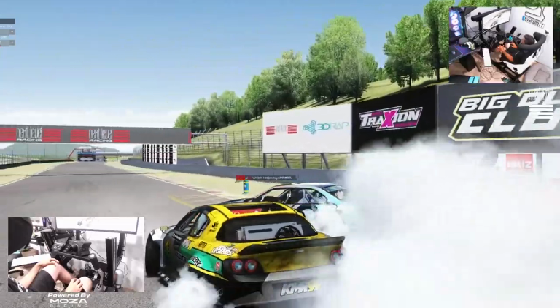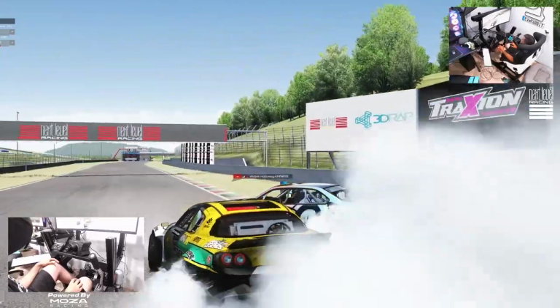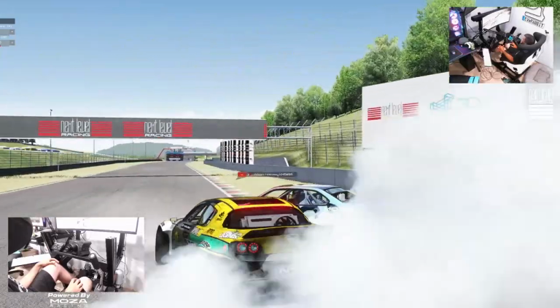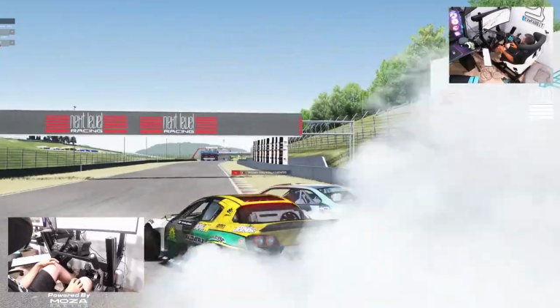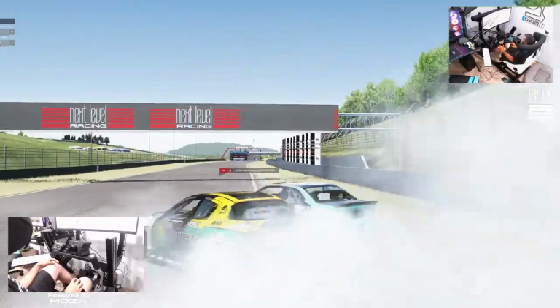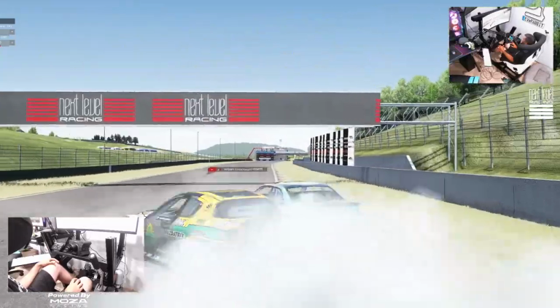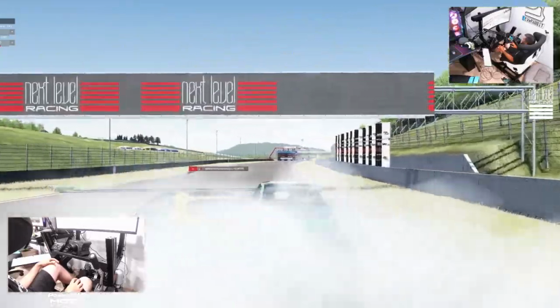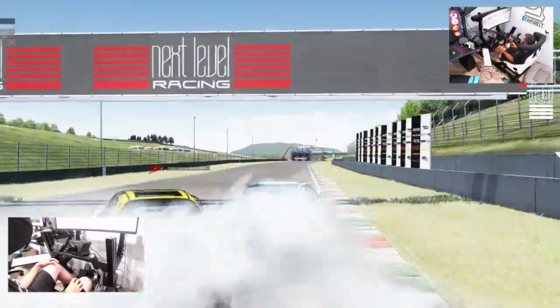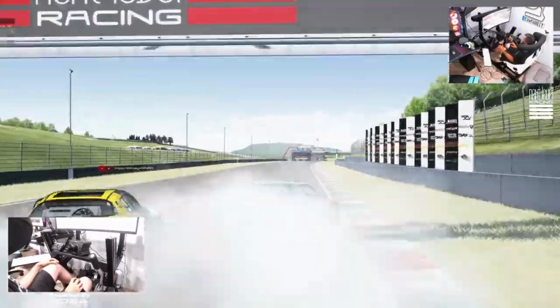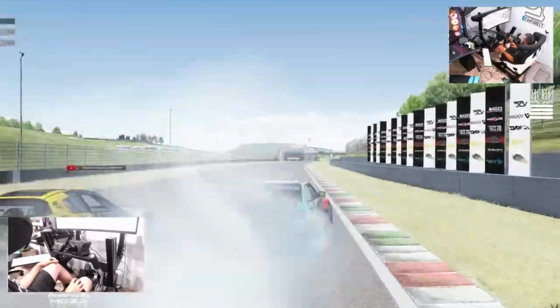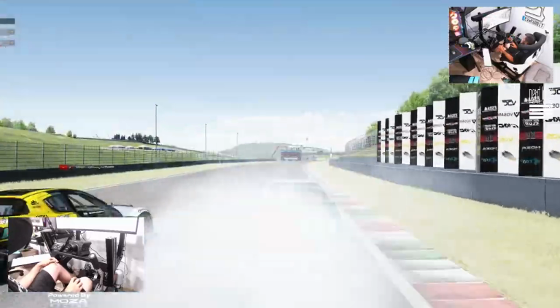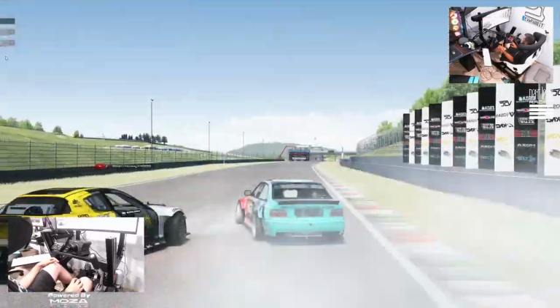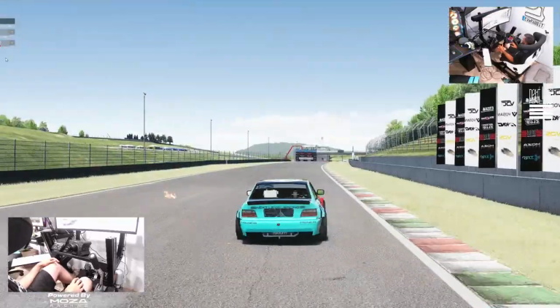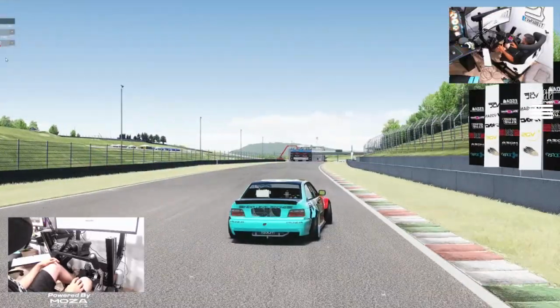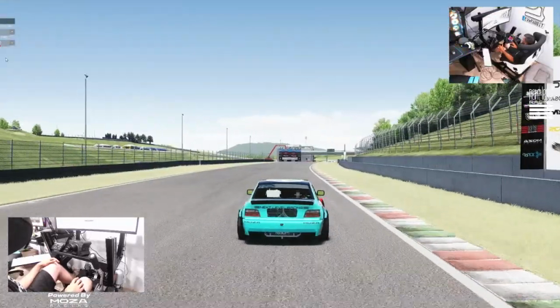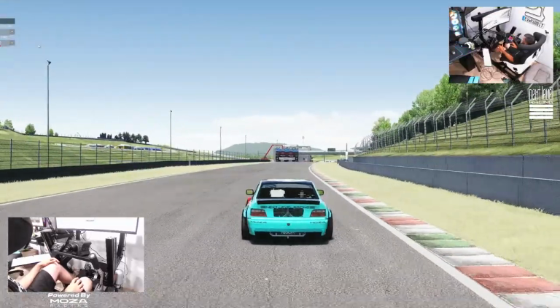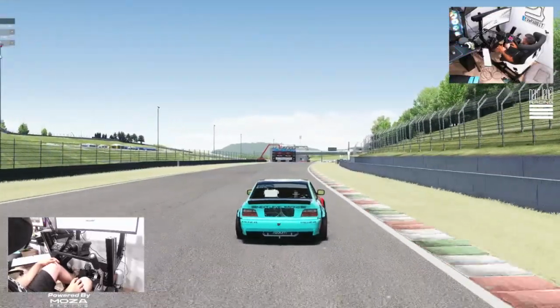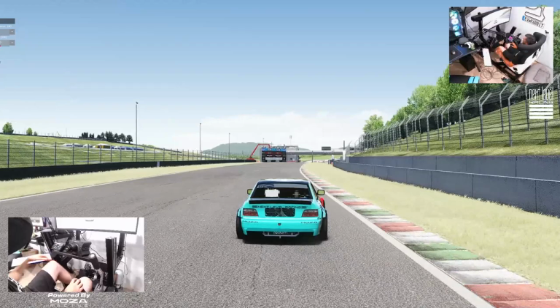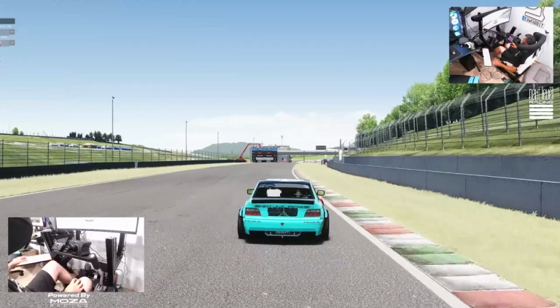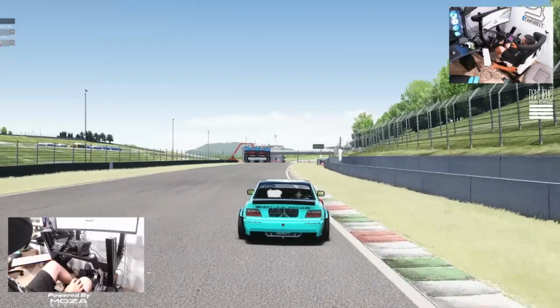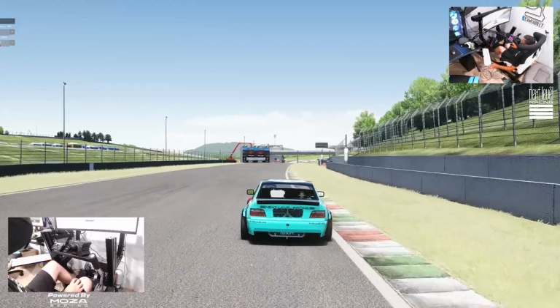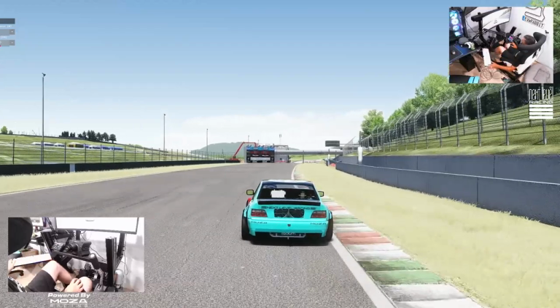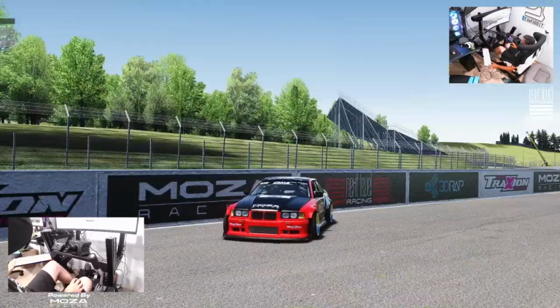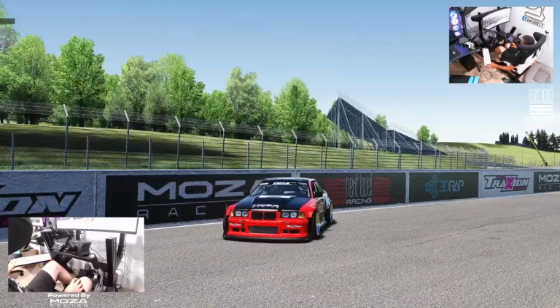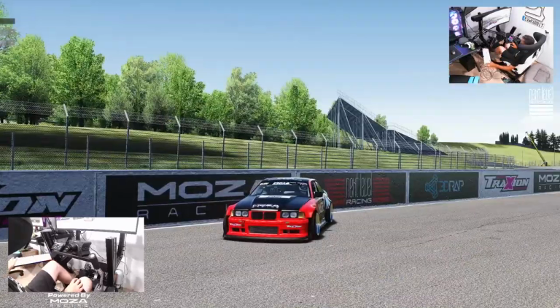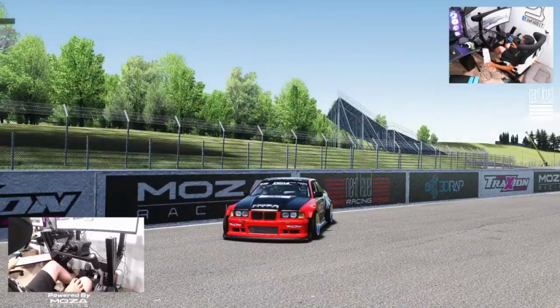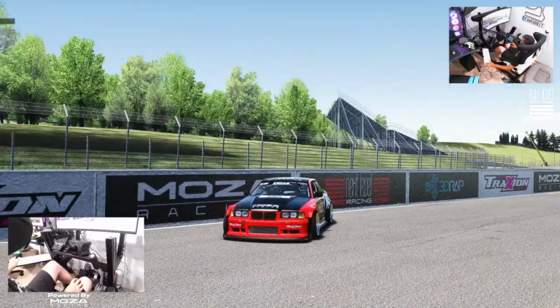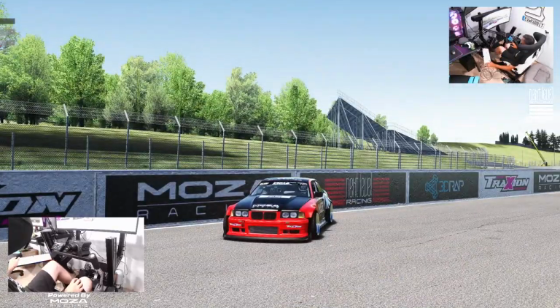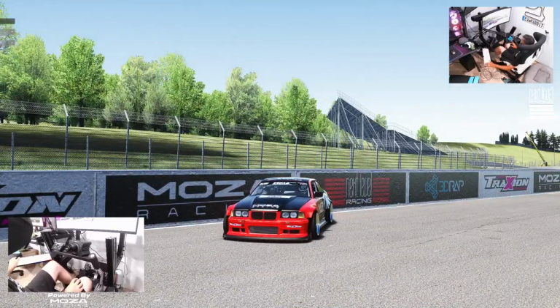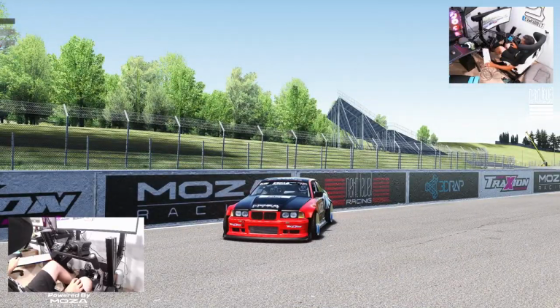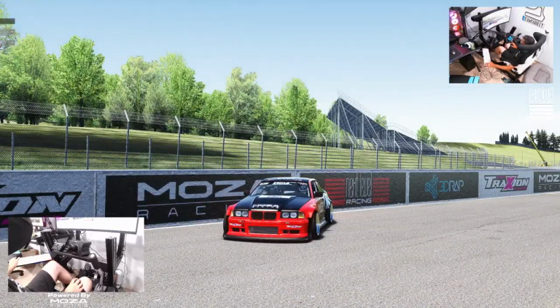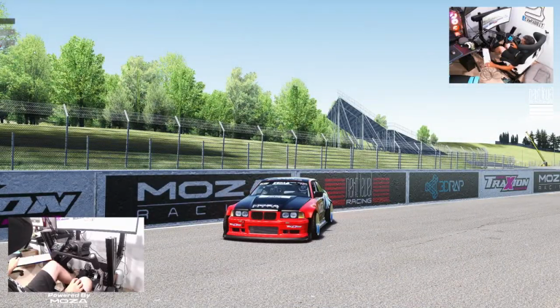Hope you guys had fun watching this episode. I thank you guys for coming back and watching. I'm EvilRabbit — I'll see you on the track.